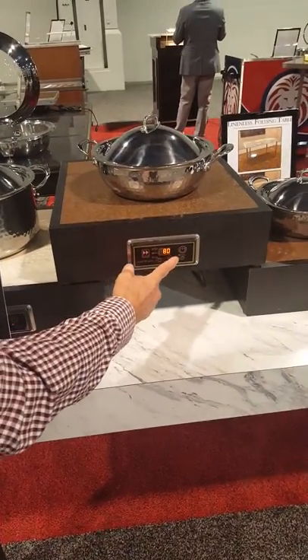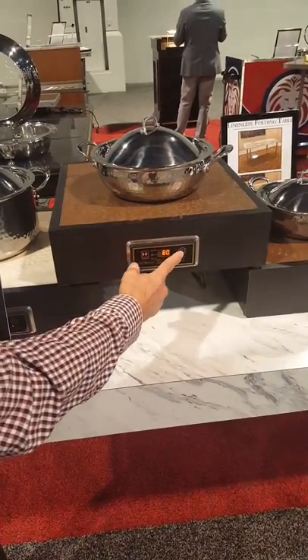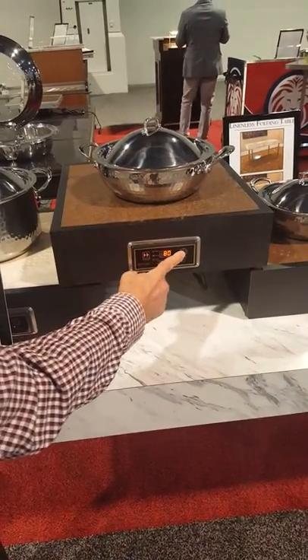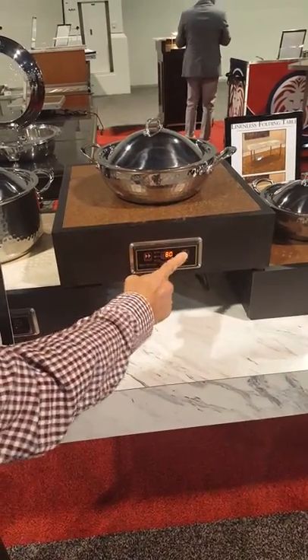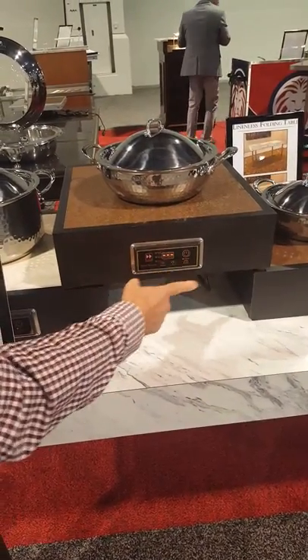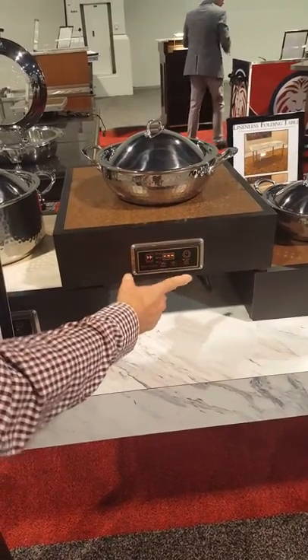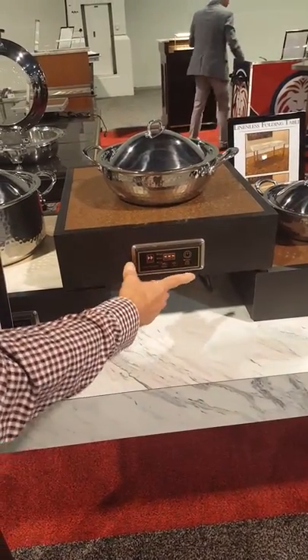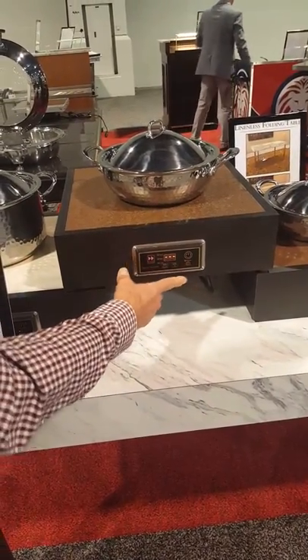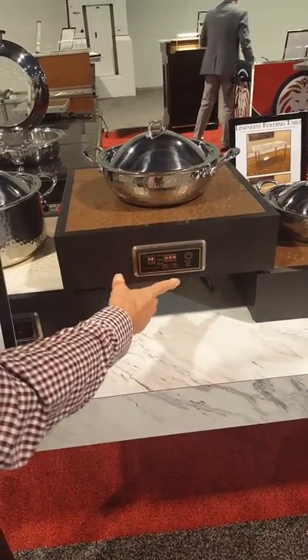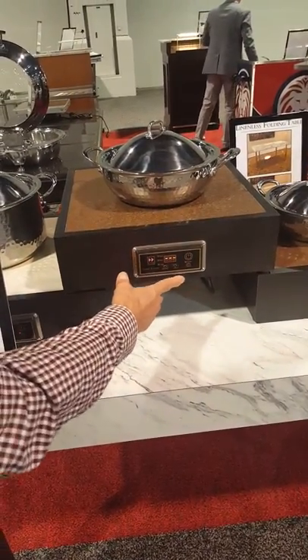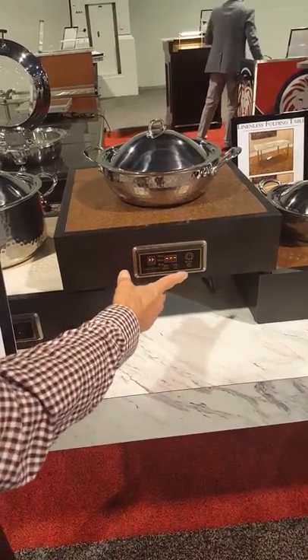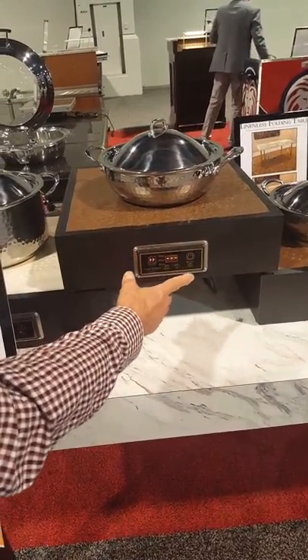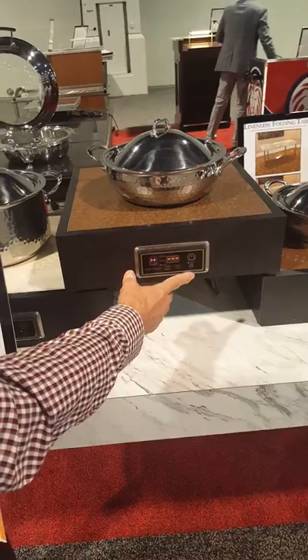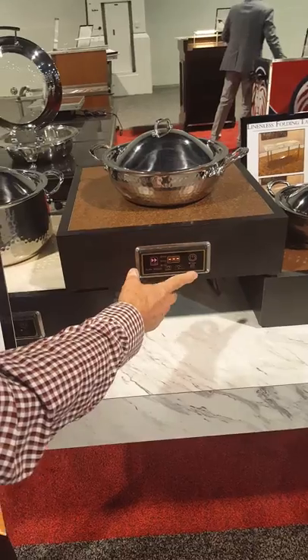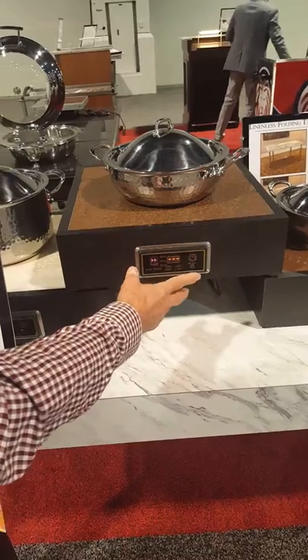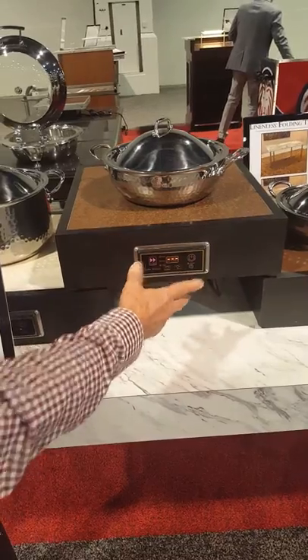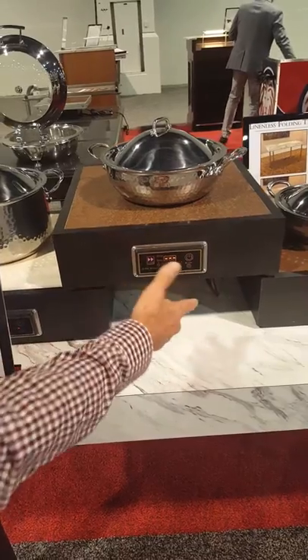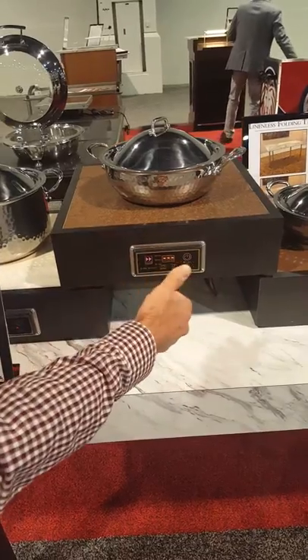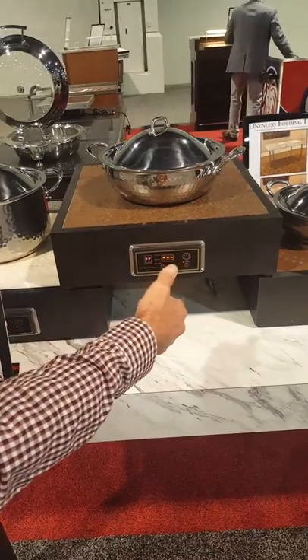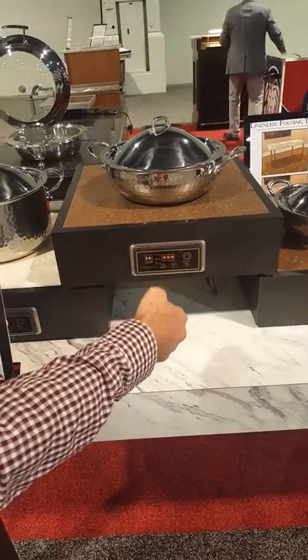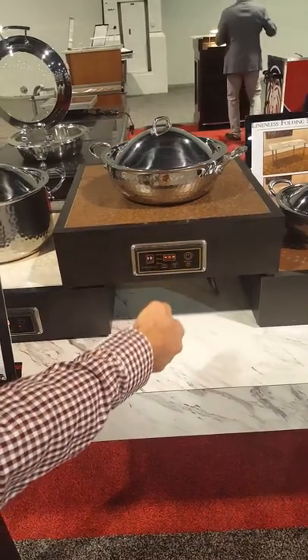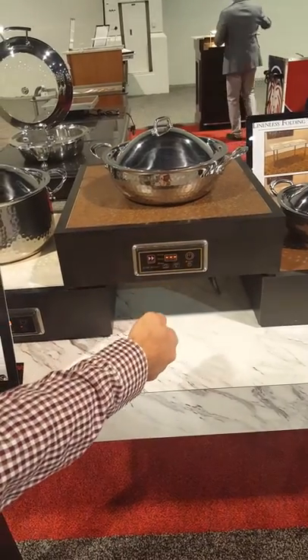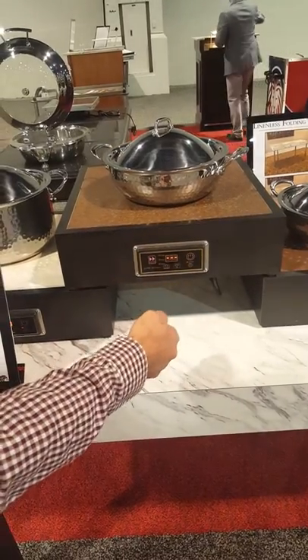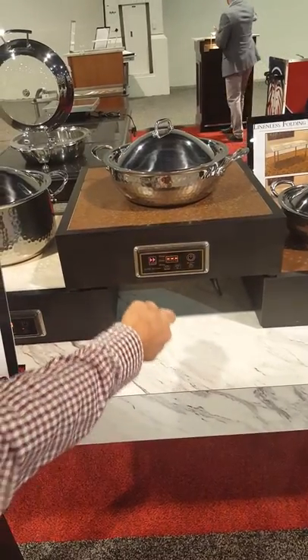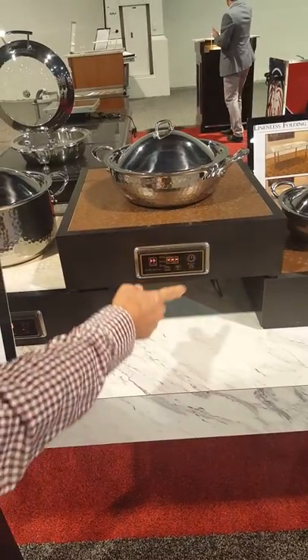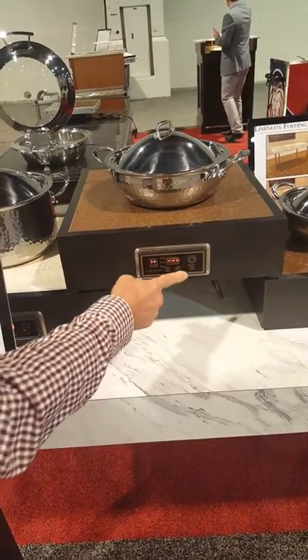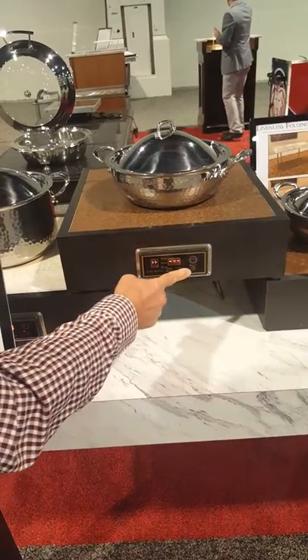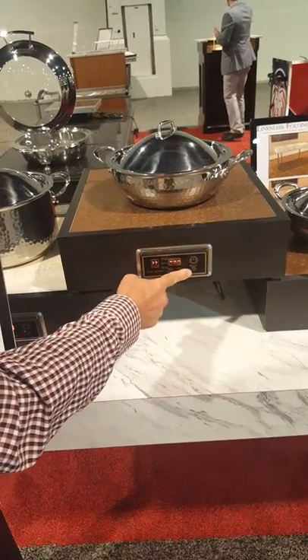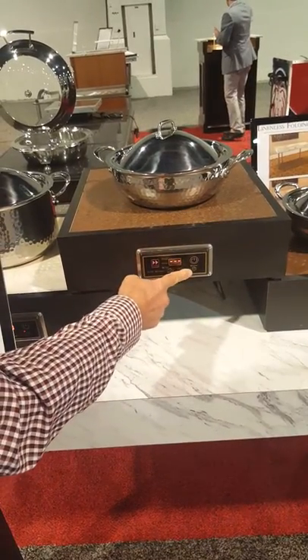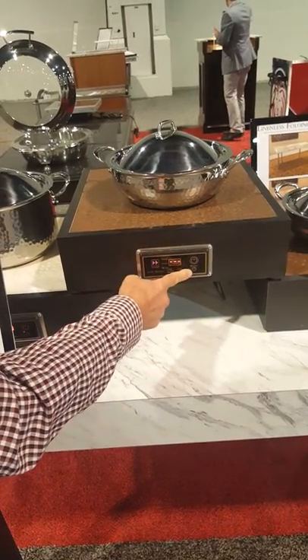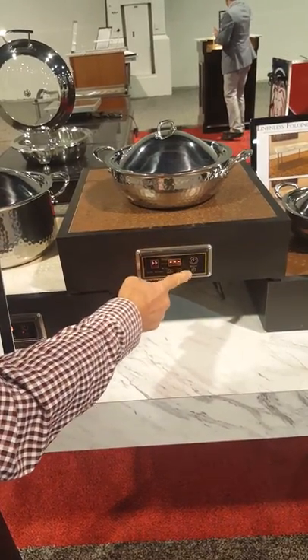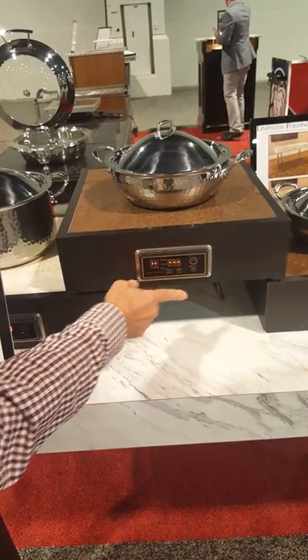Easily operated. We have a key fob that can be remote controlled by aiming at this window.